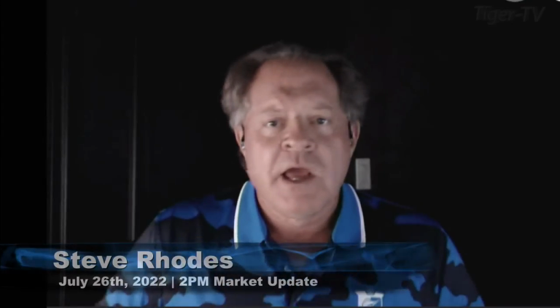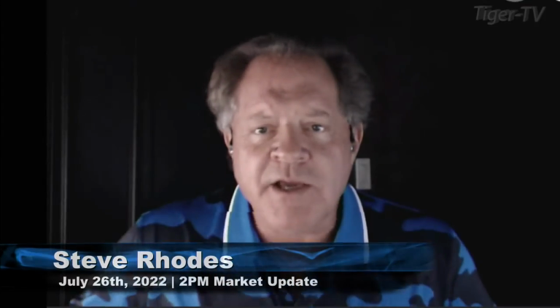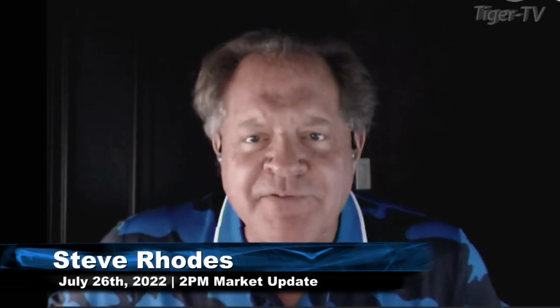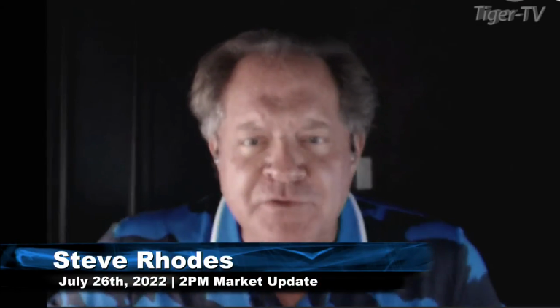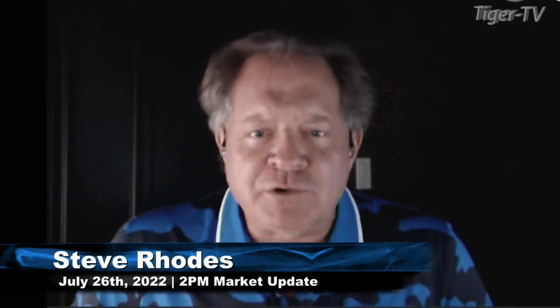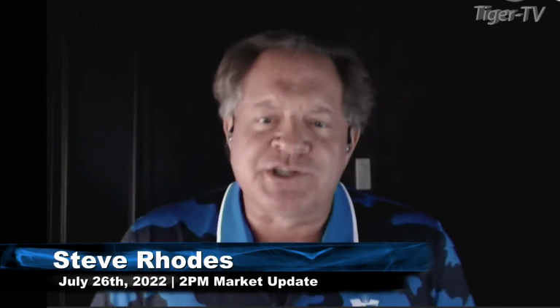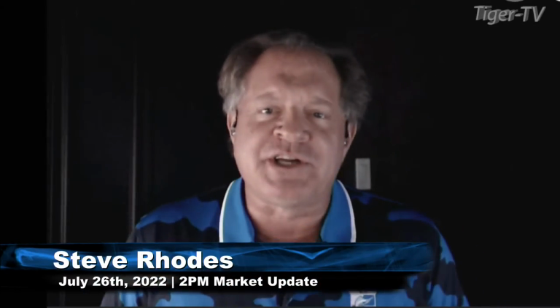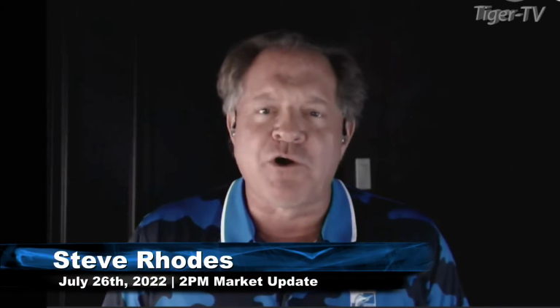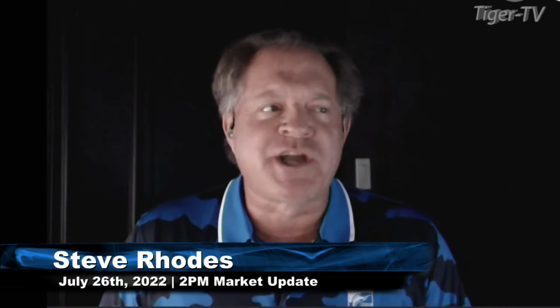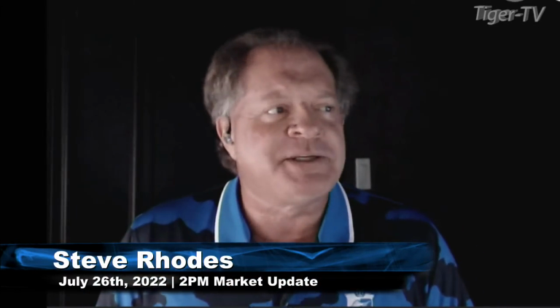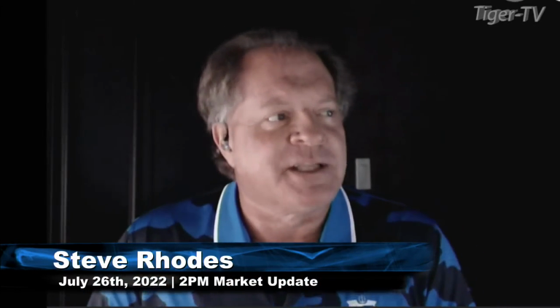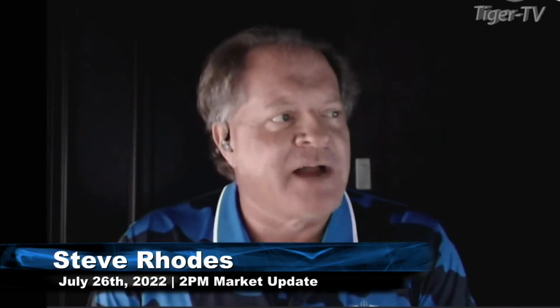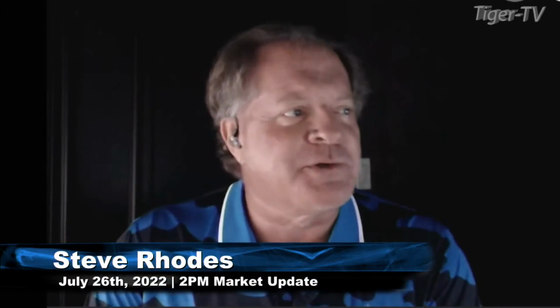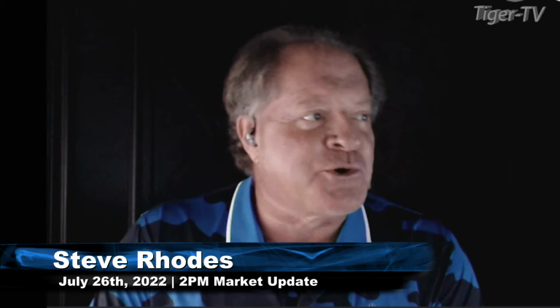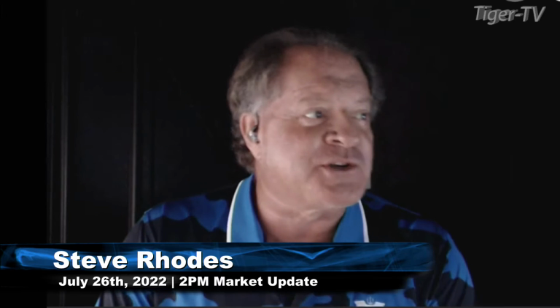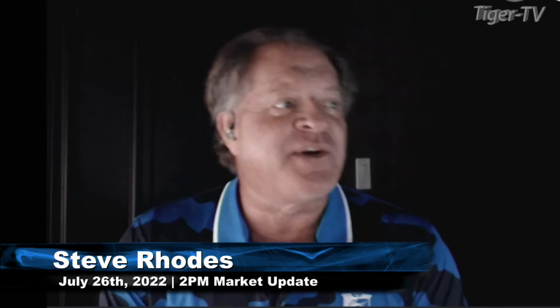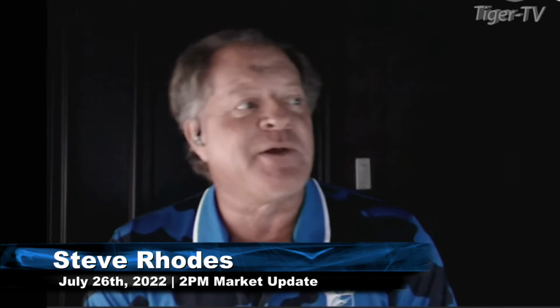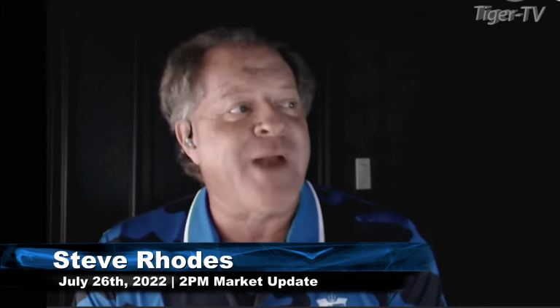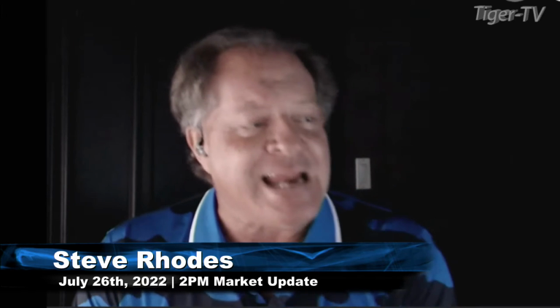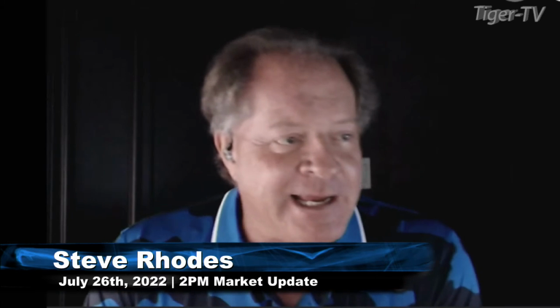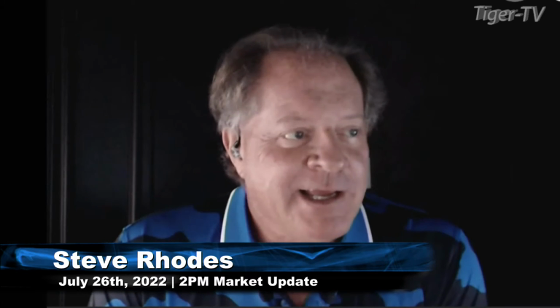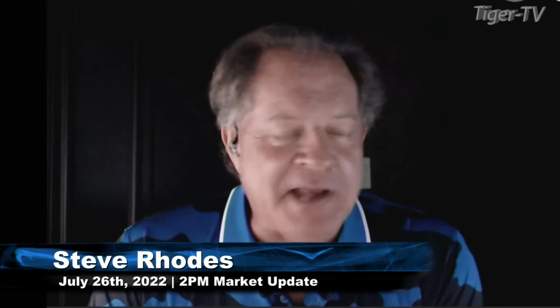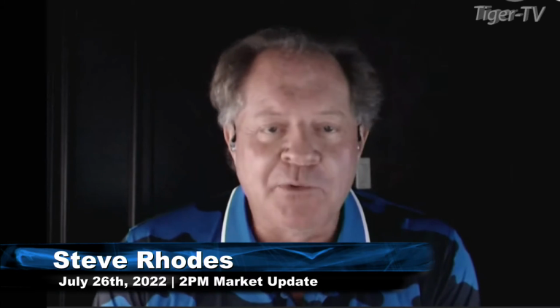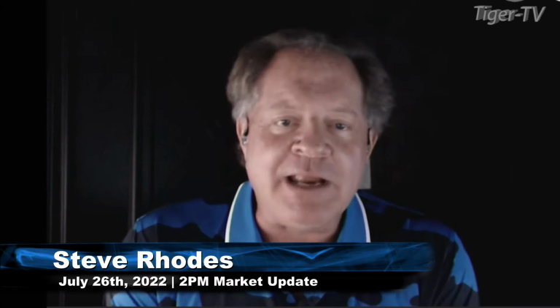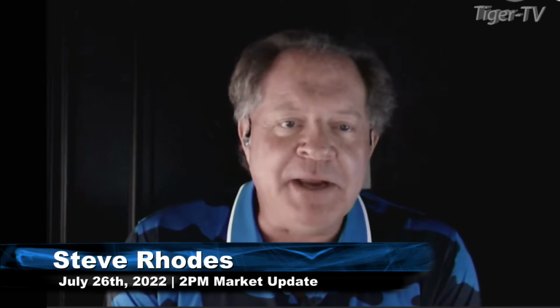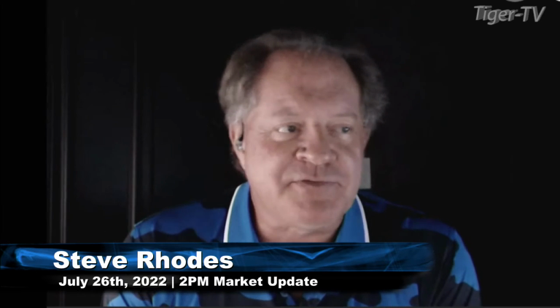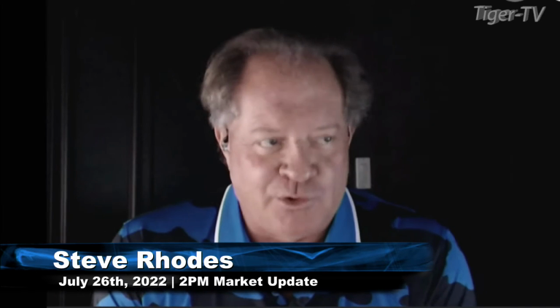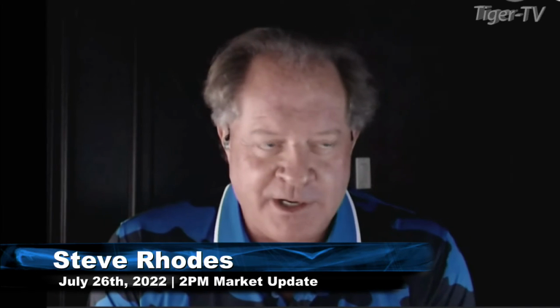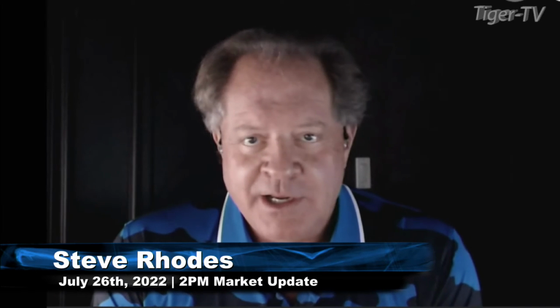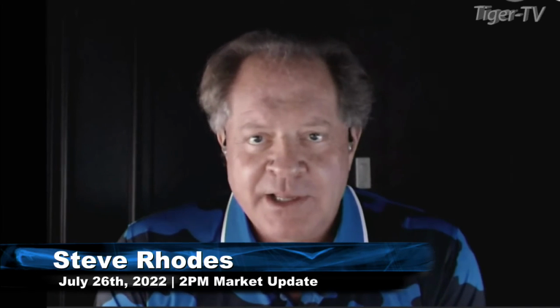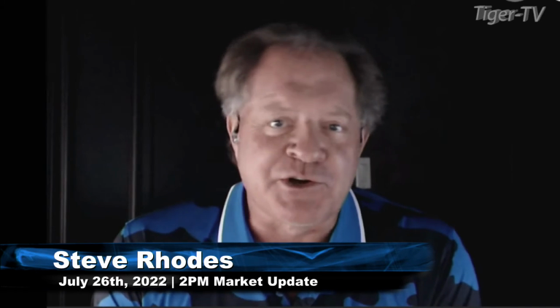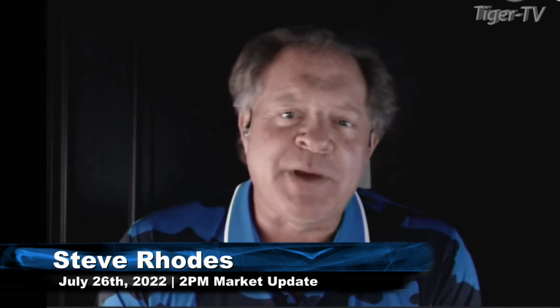Good afternoon, folks. This is Steve Rhodes coming to you live from the shores of very rainy Delray Beach, Florida. This is the 2 p.m. update.